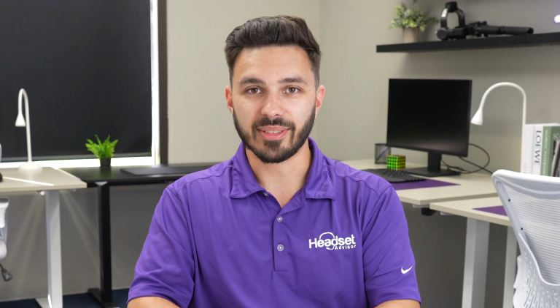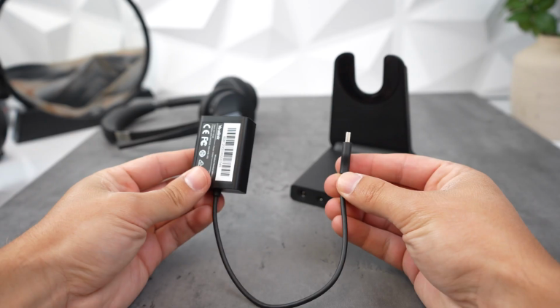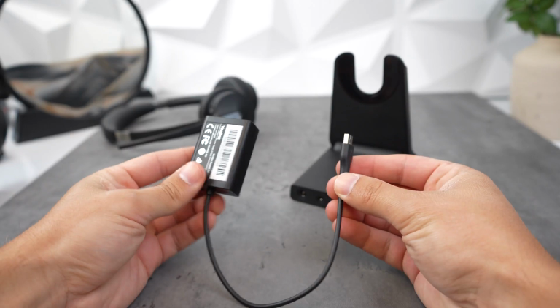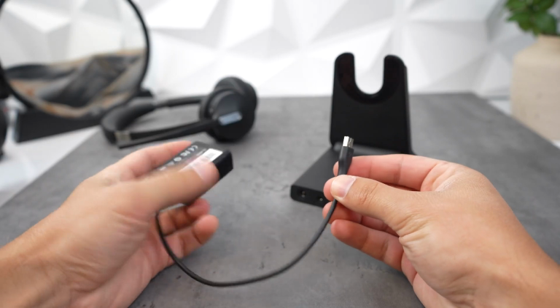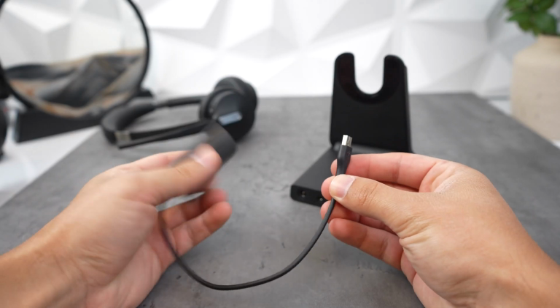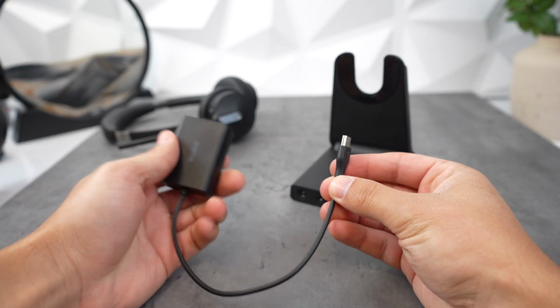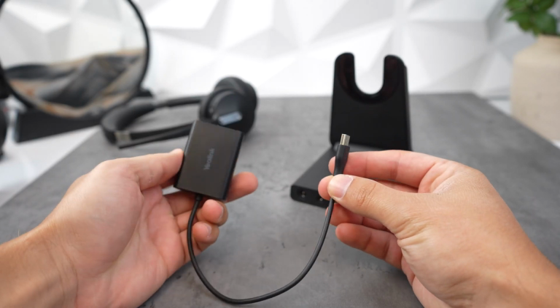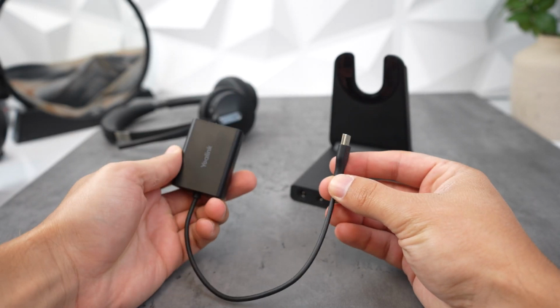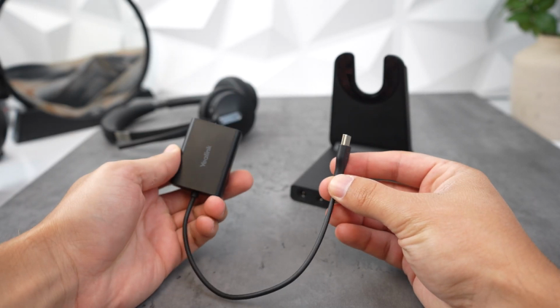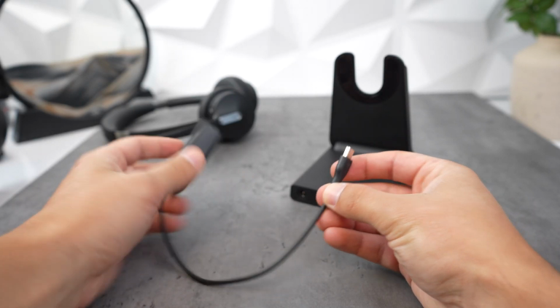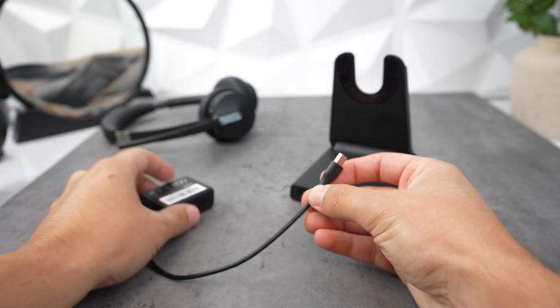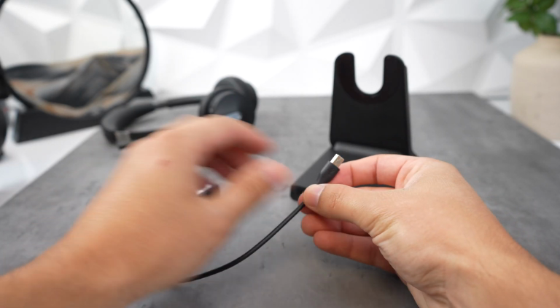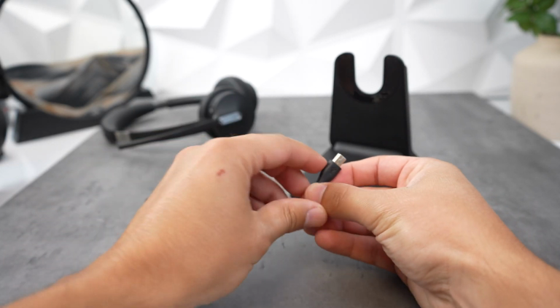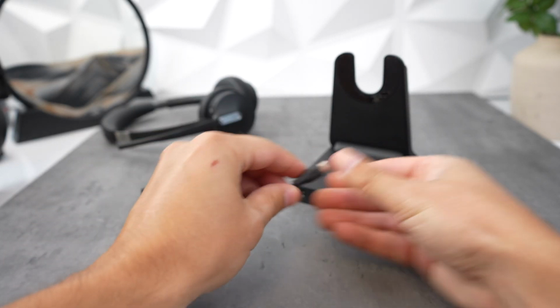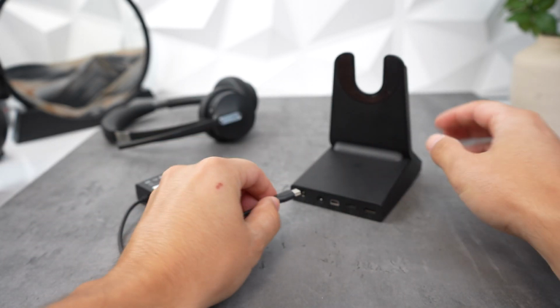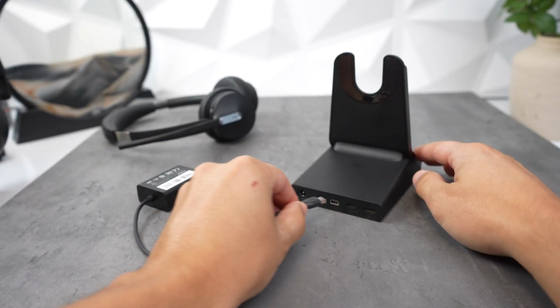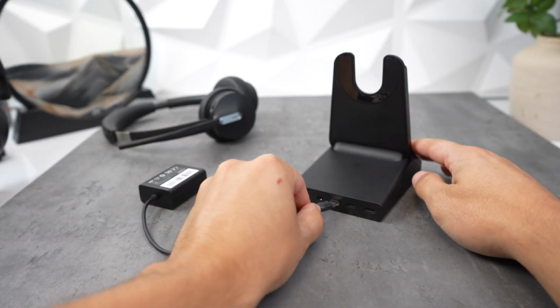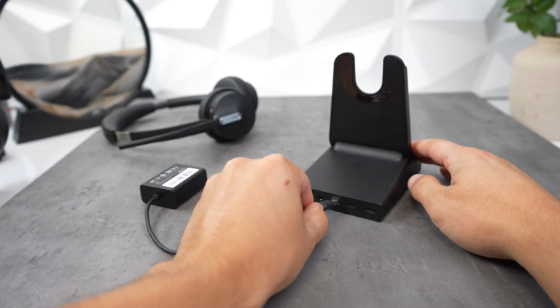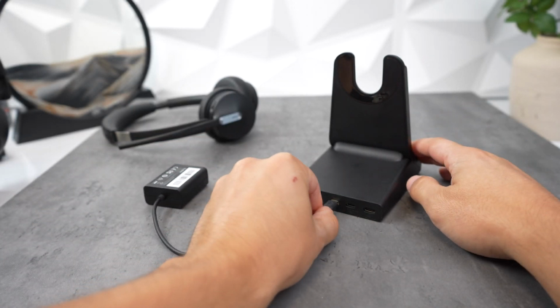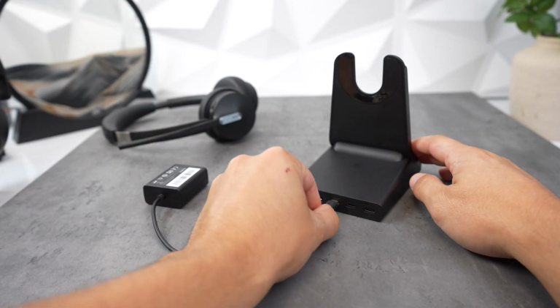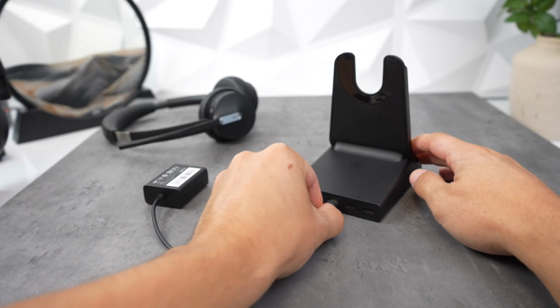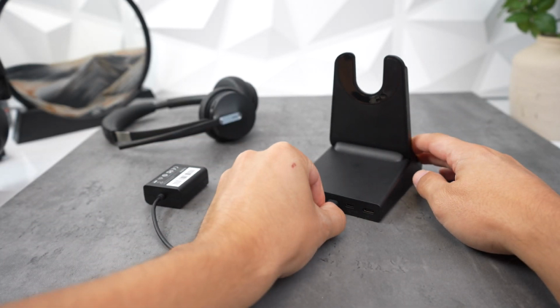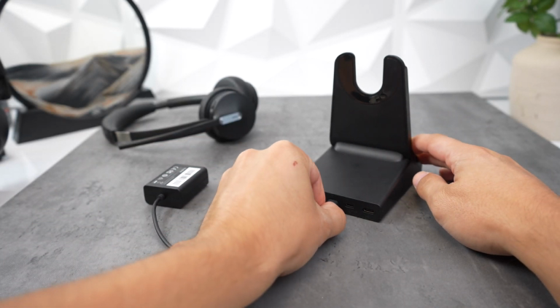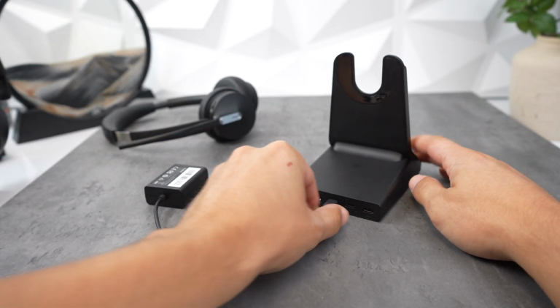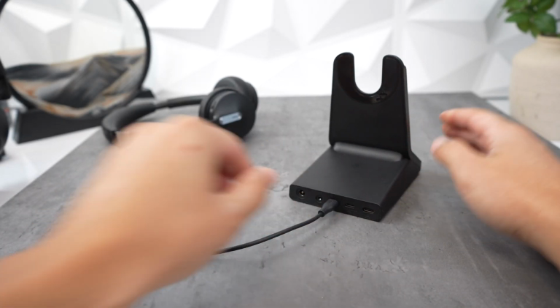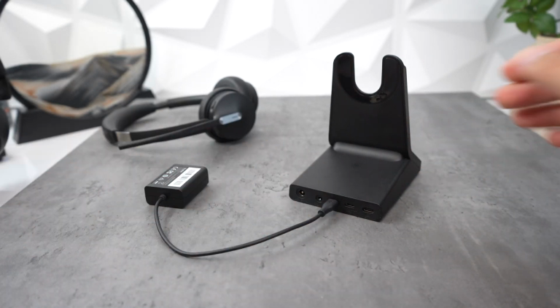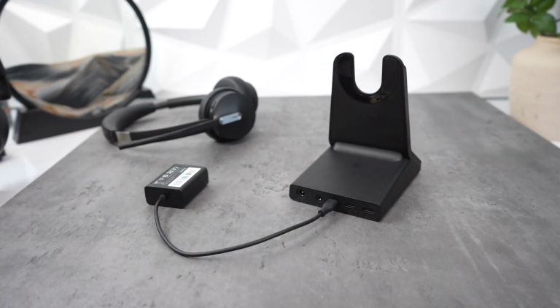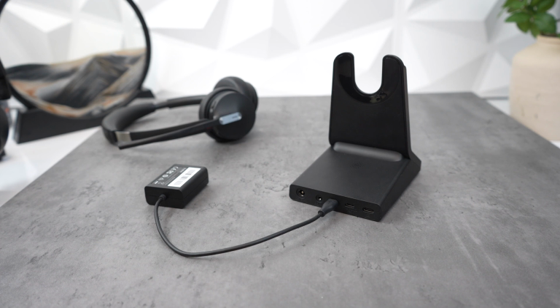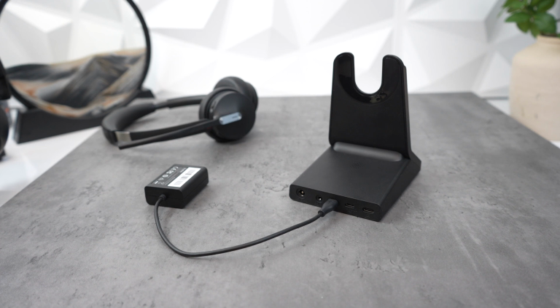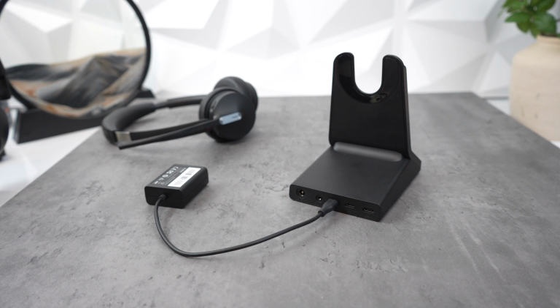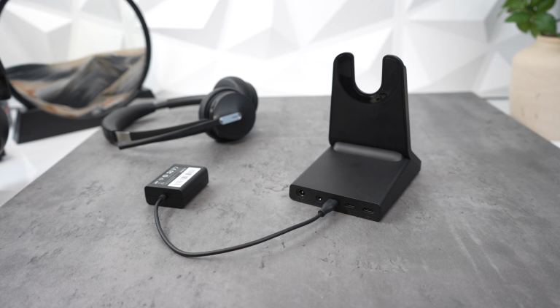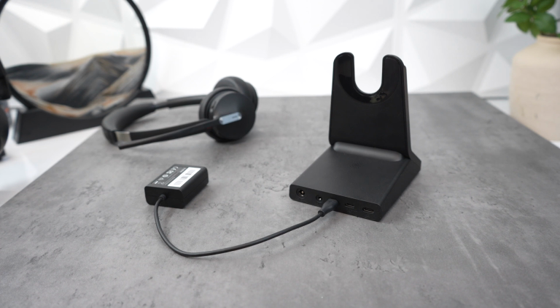The very first thing you want to do is connect the EHS-62 to your compatible Yealink wireless headset charging base.